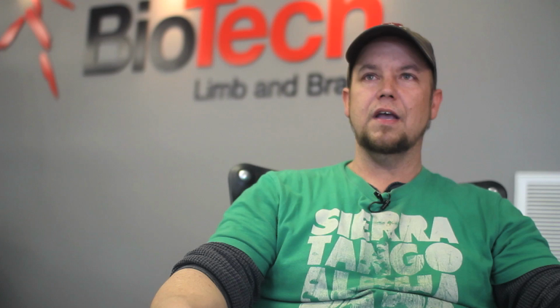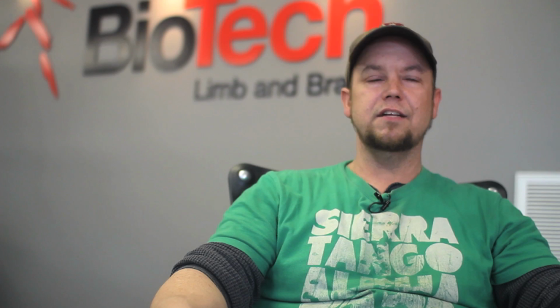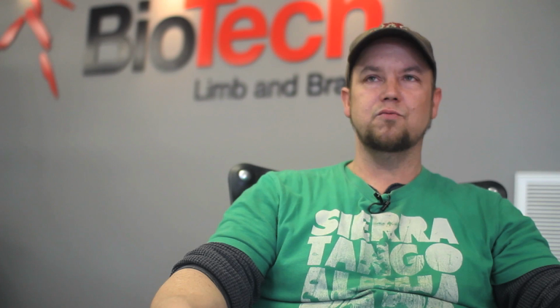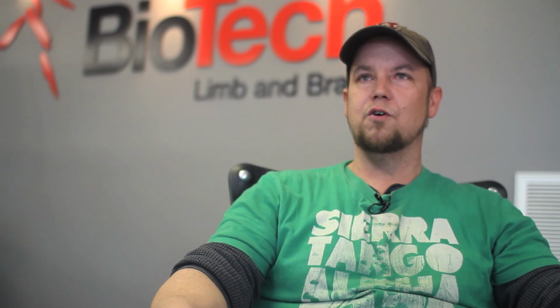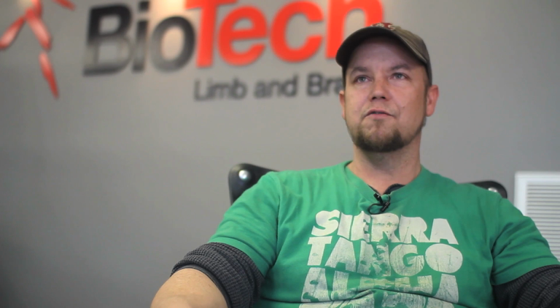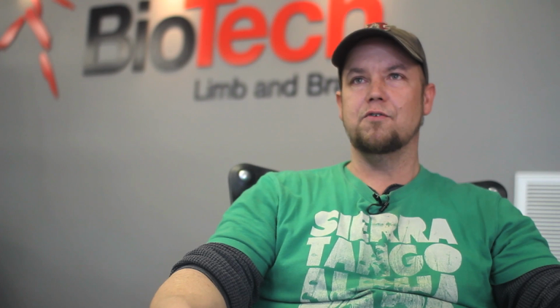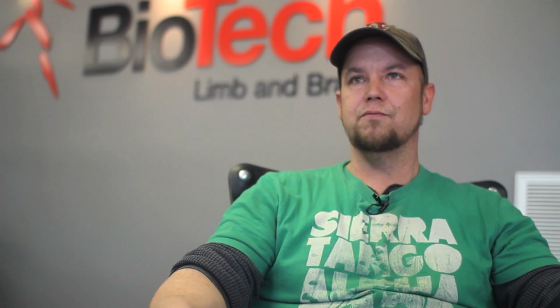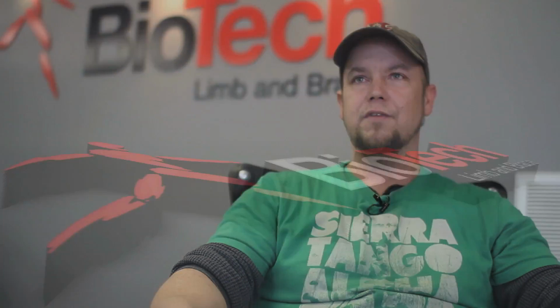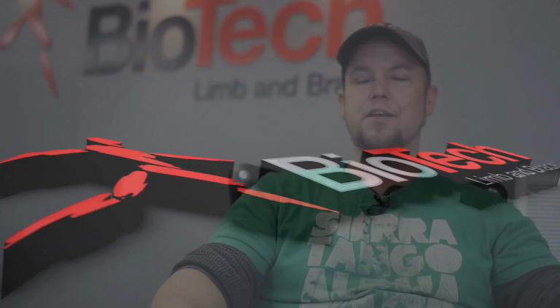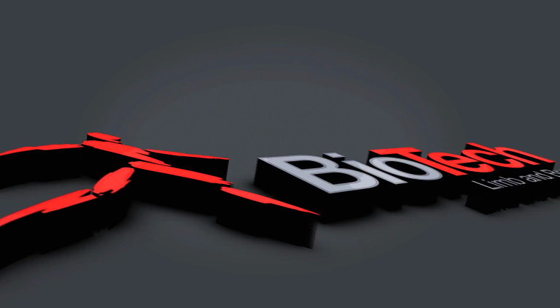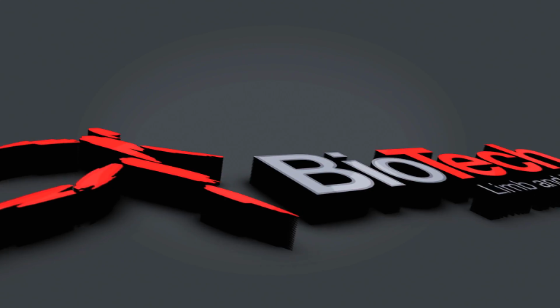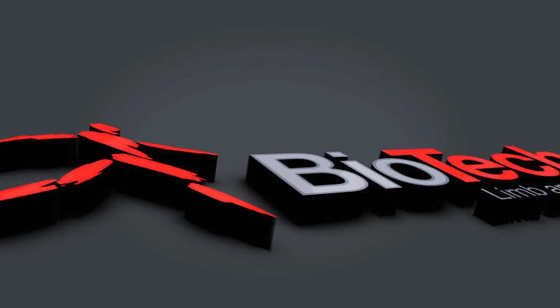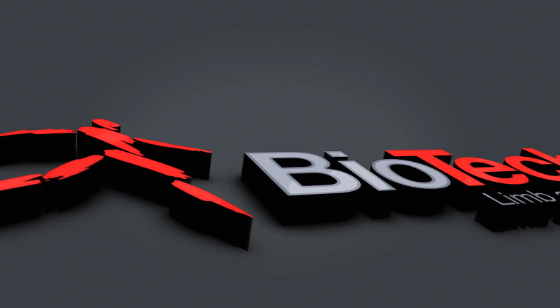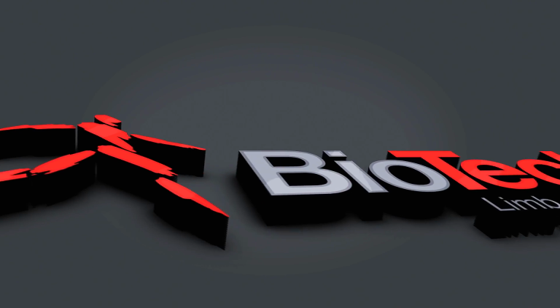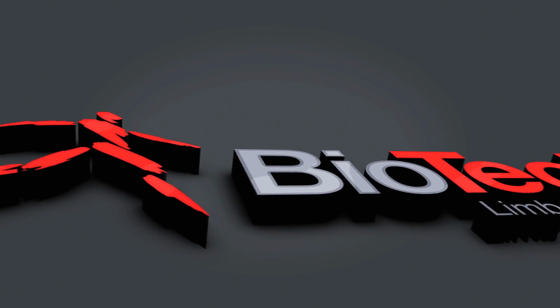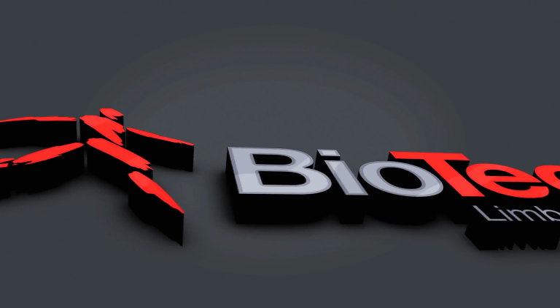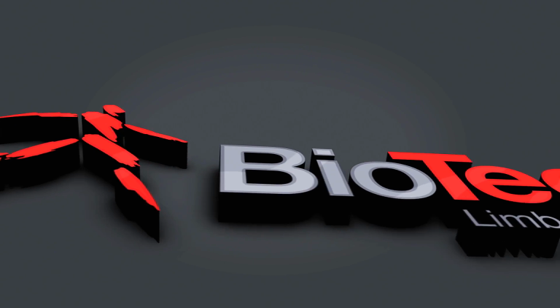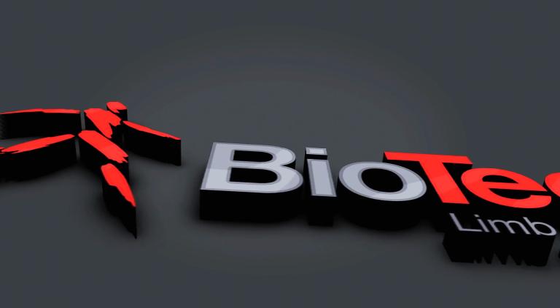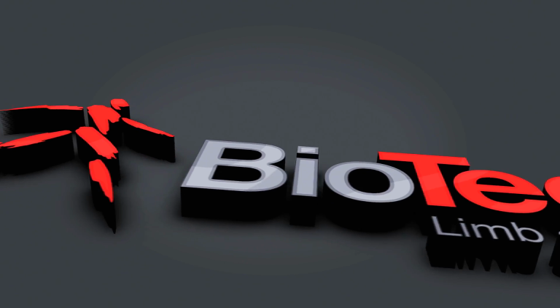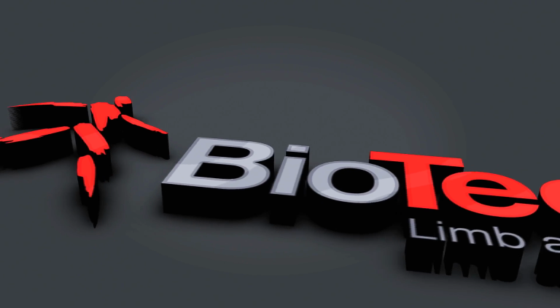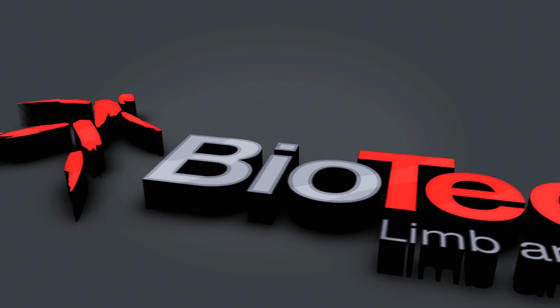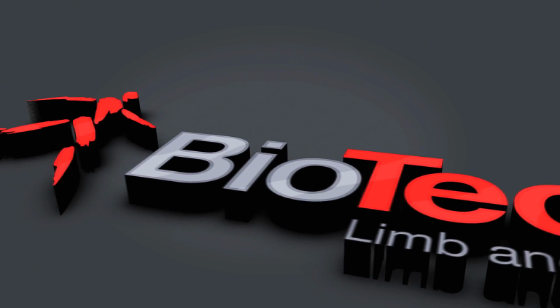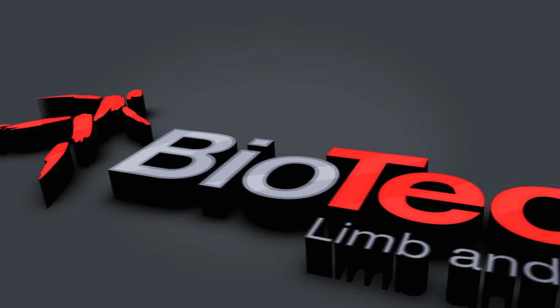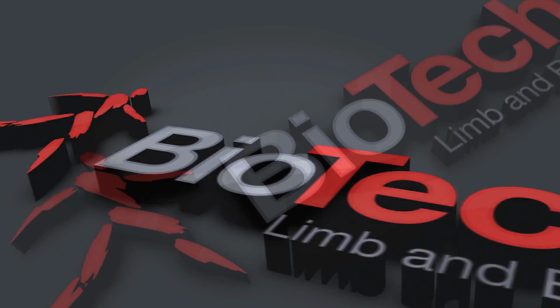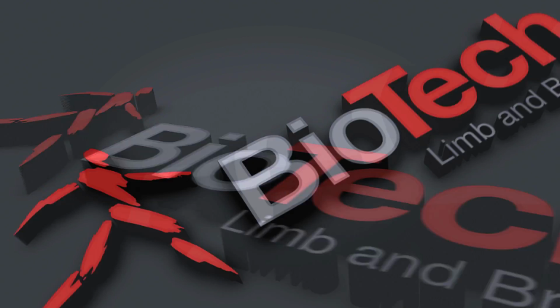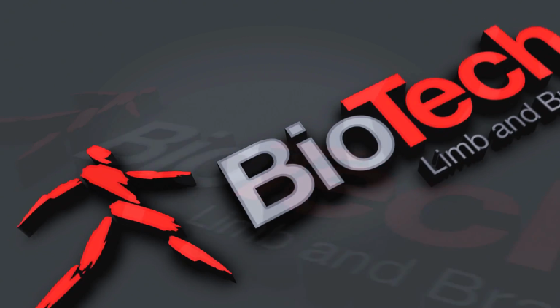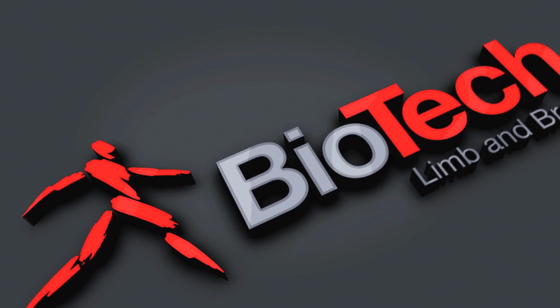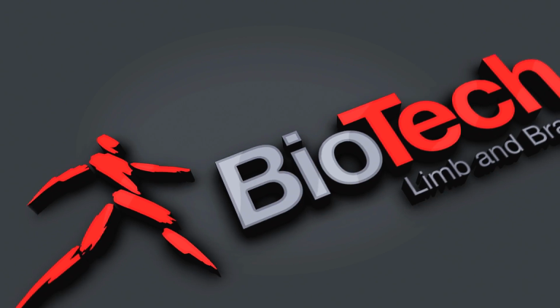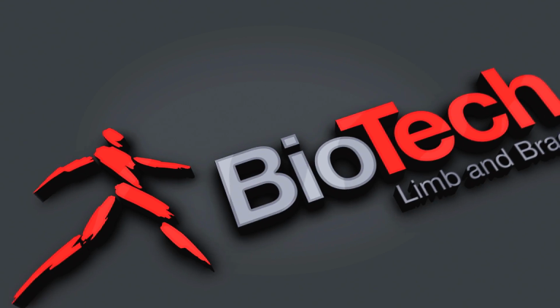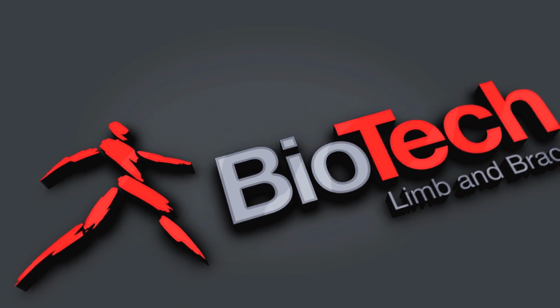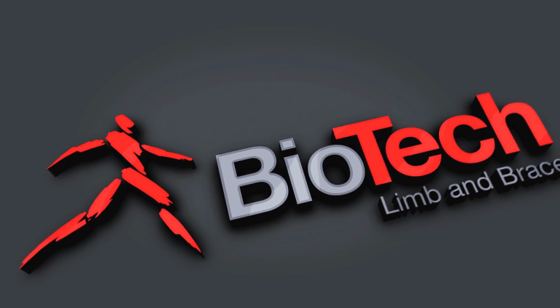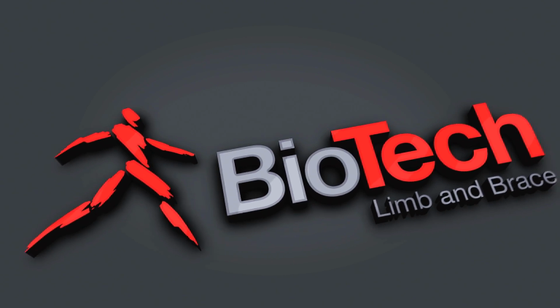It's wonderful, they do a great job here — Biotech, without a doubt.